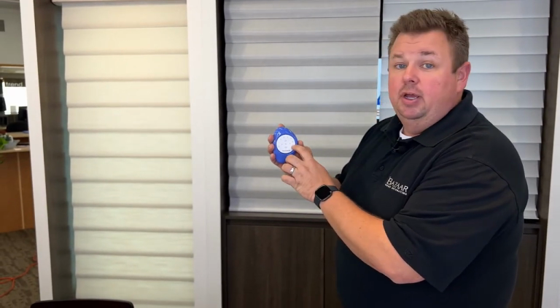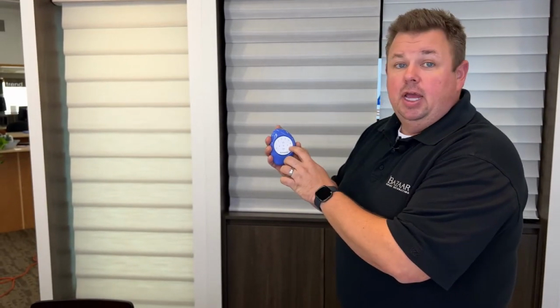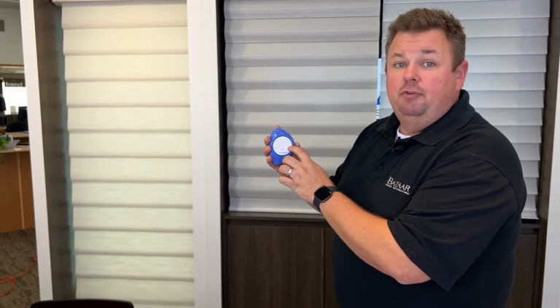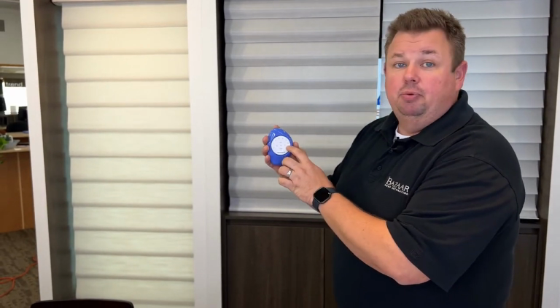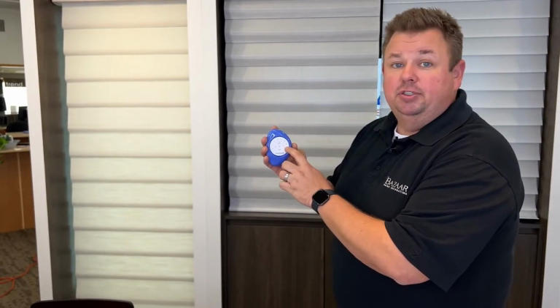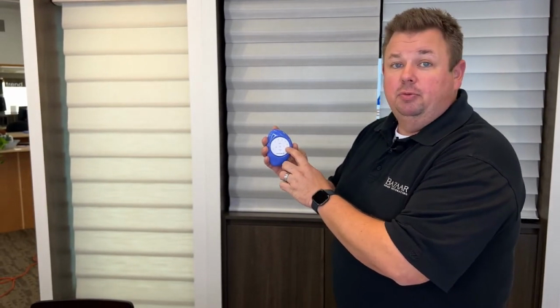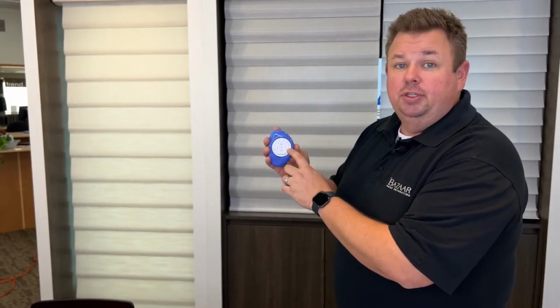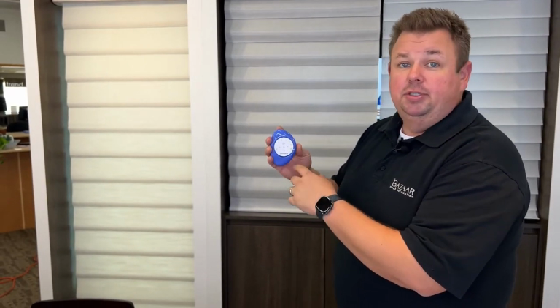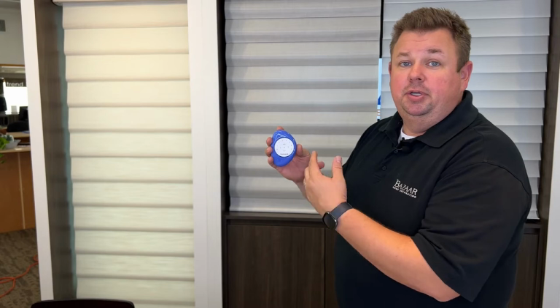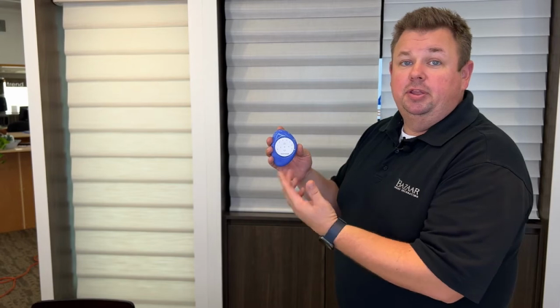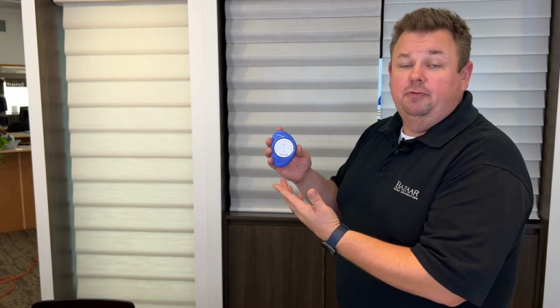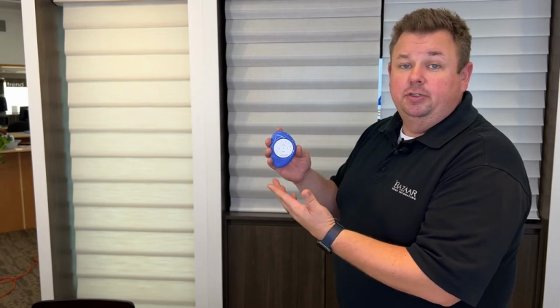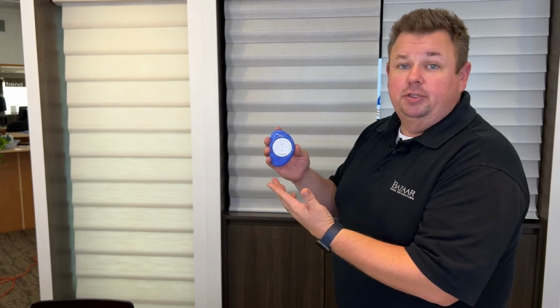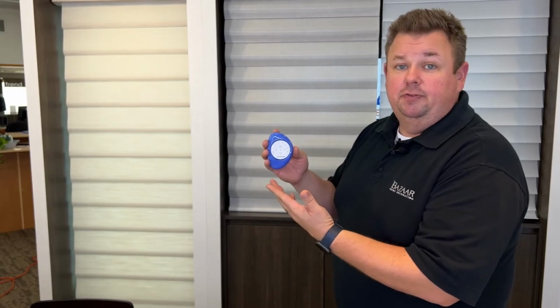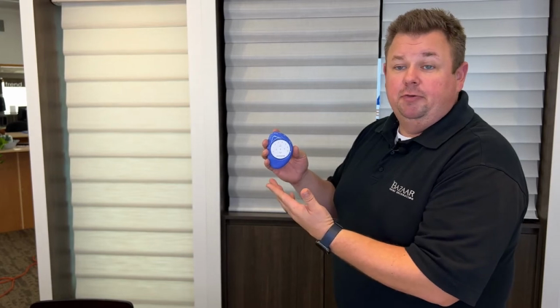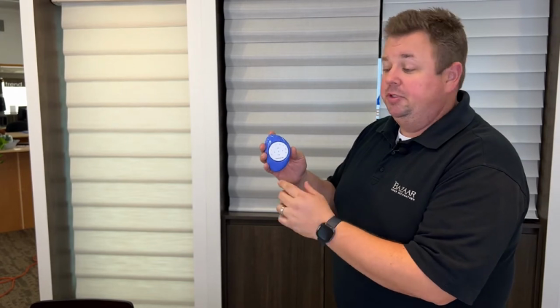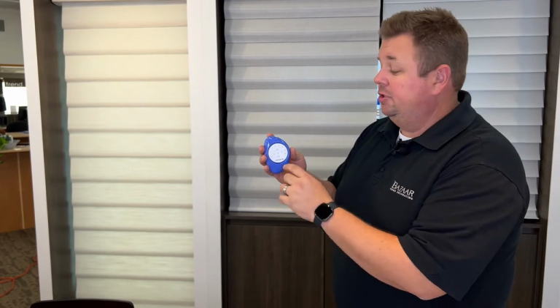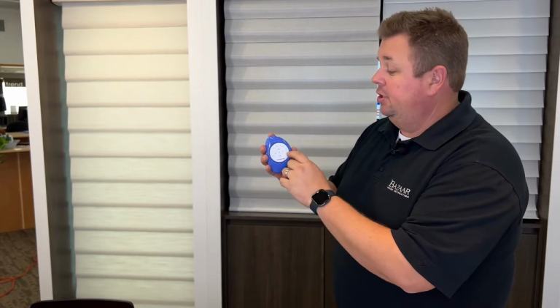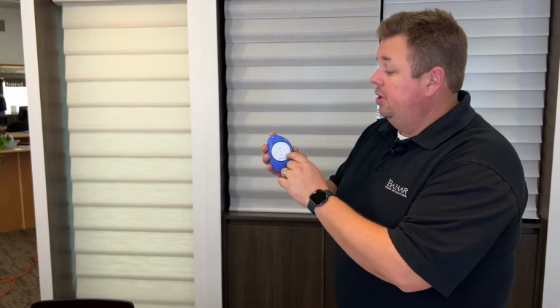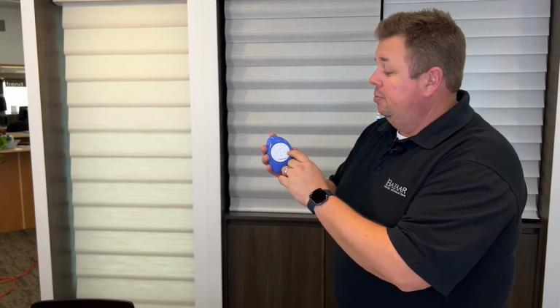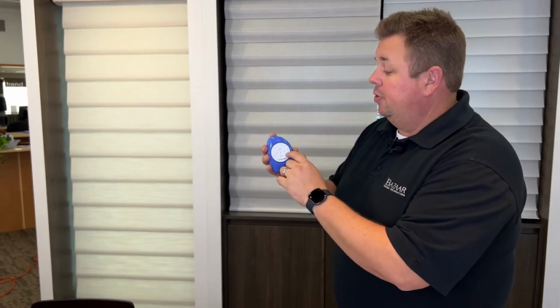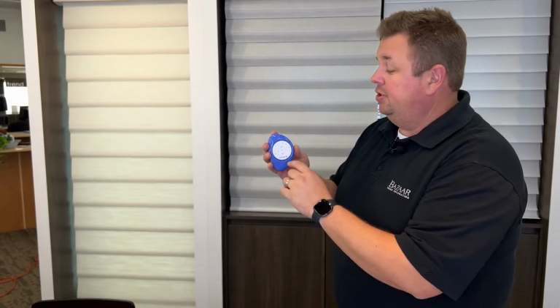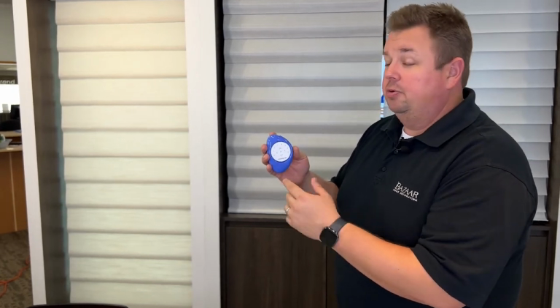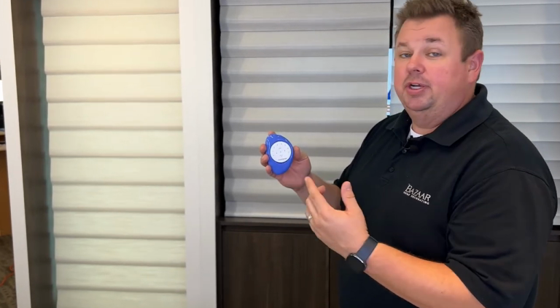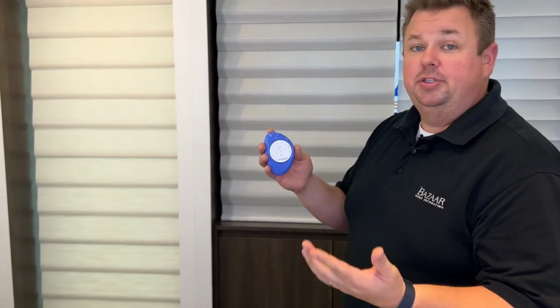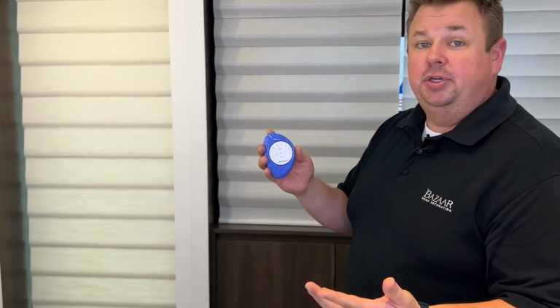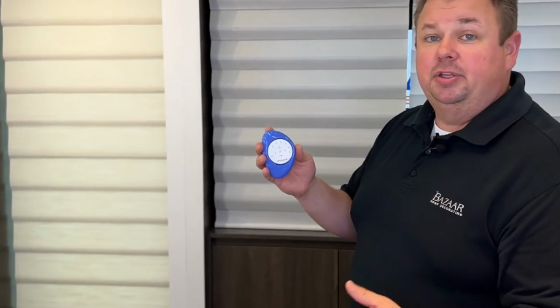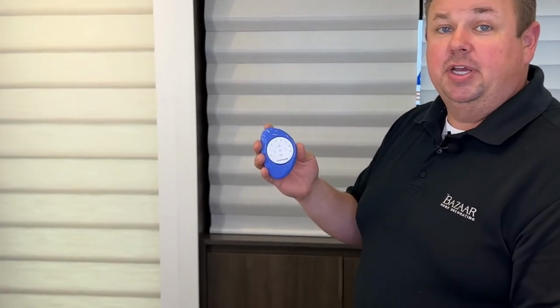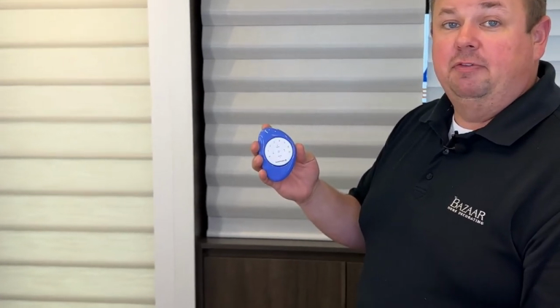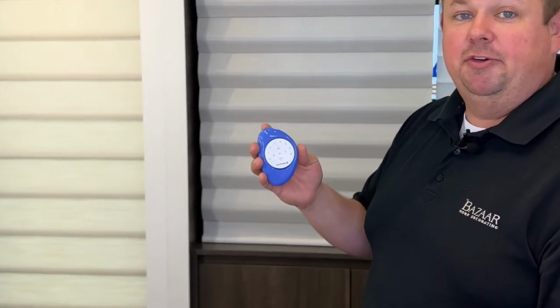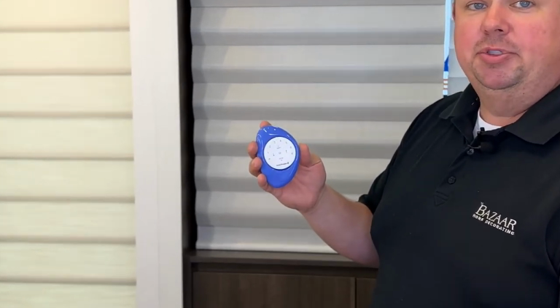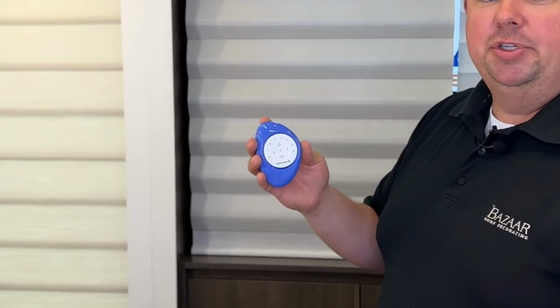If you press it once, you get the first favorite position. Press it twice, you get the second favorite position.